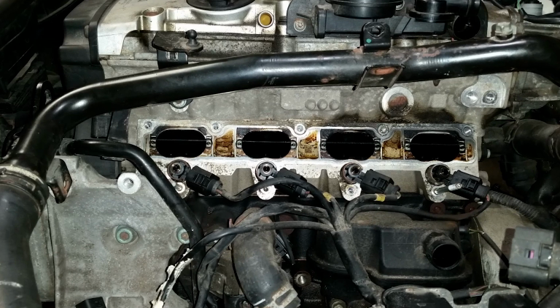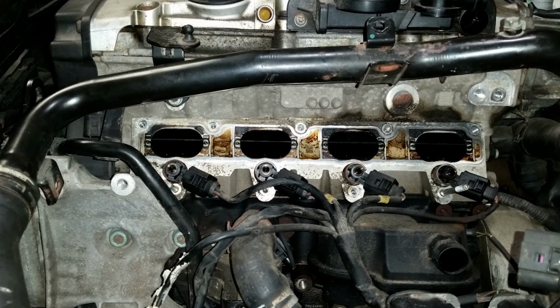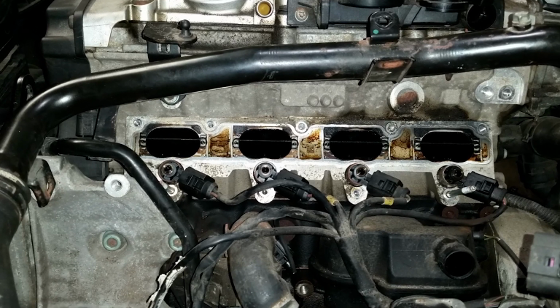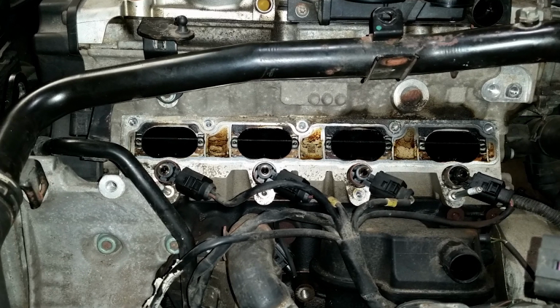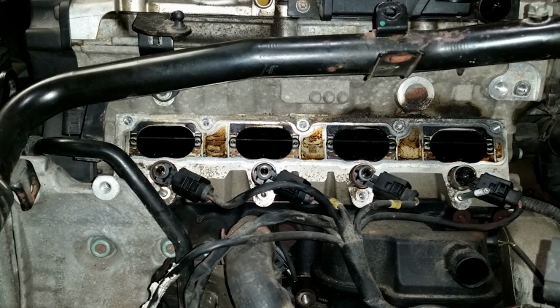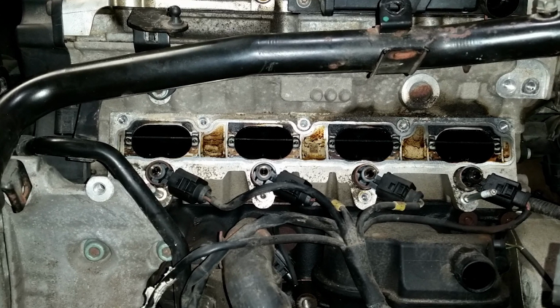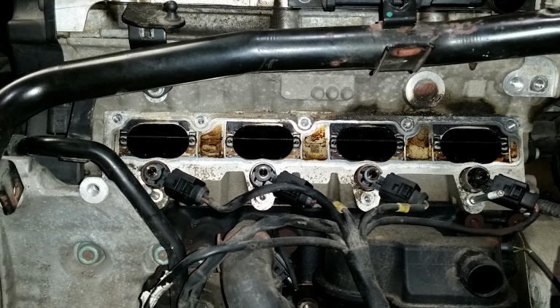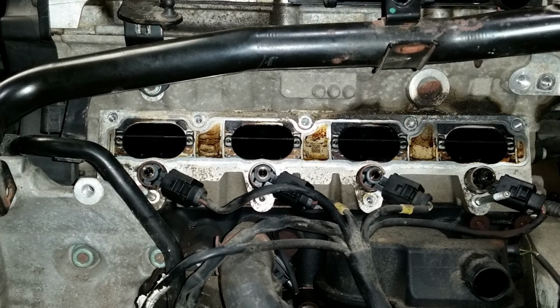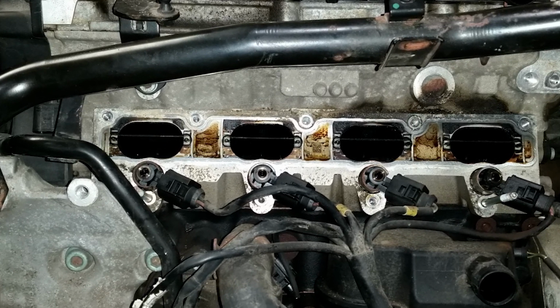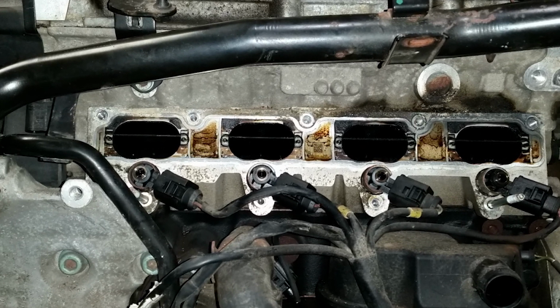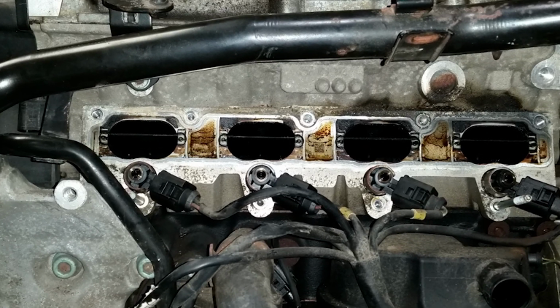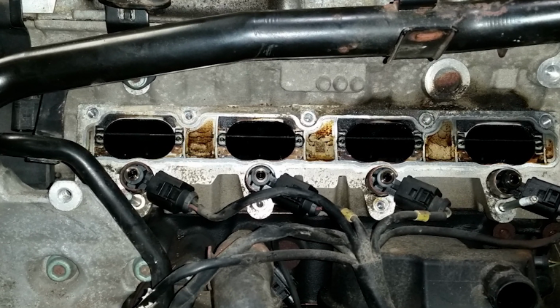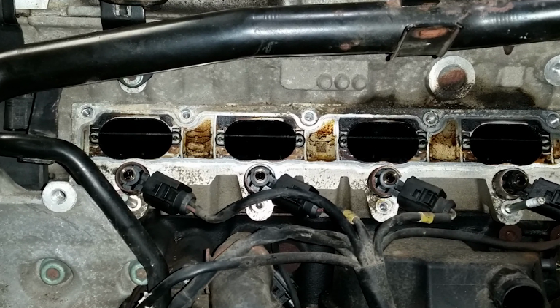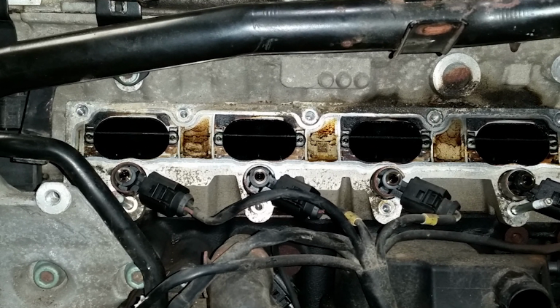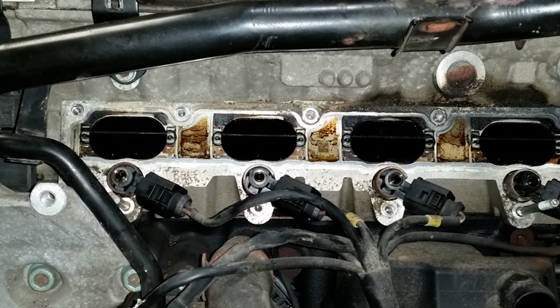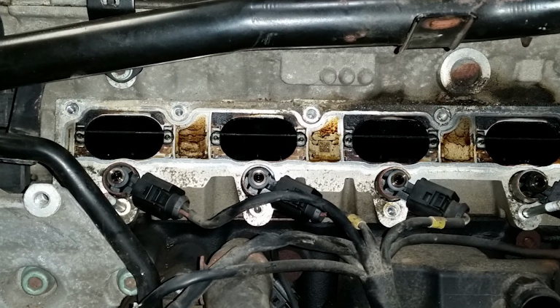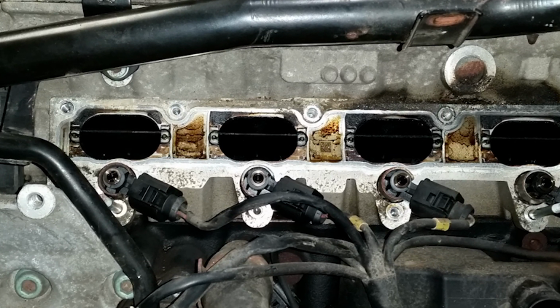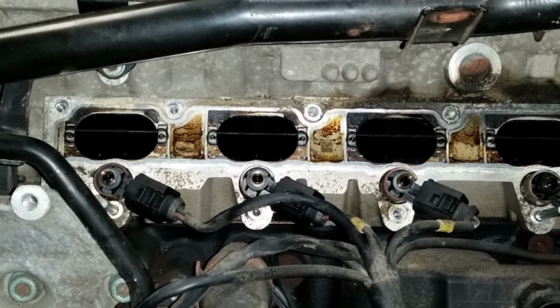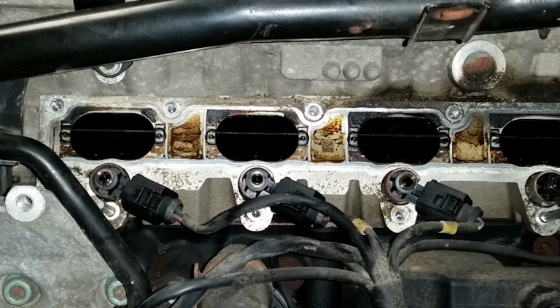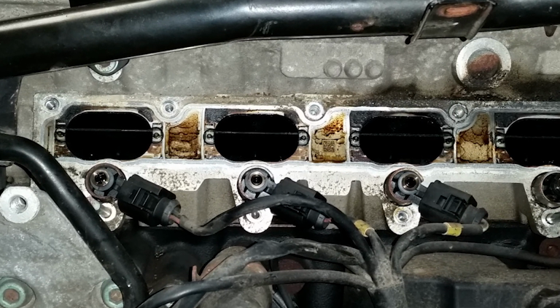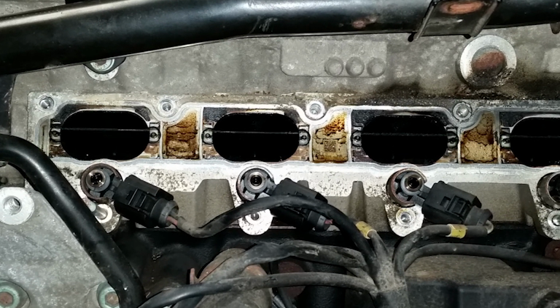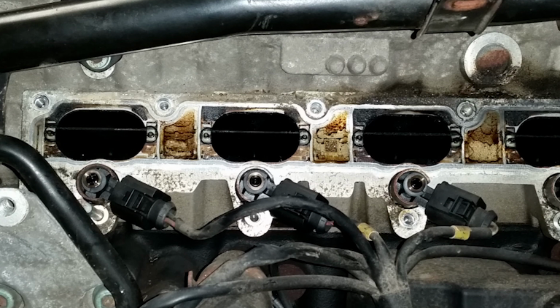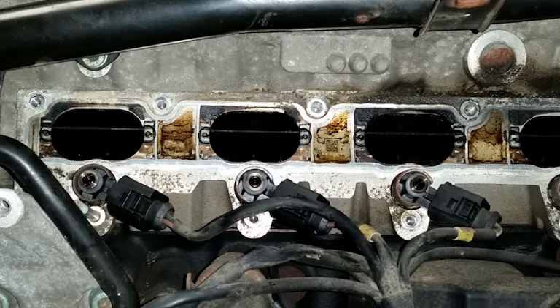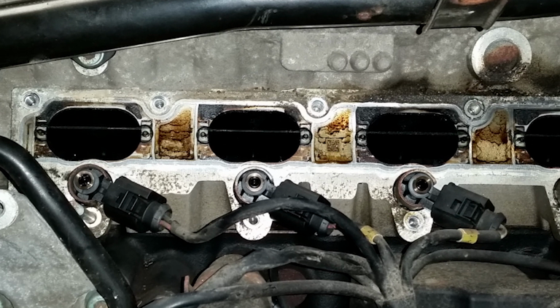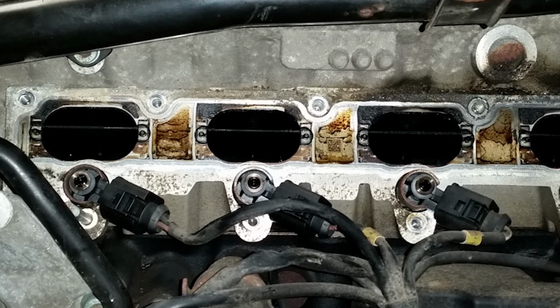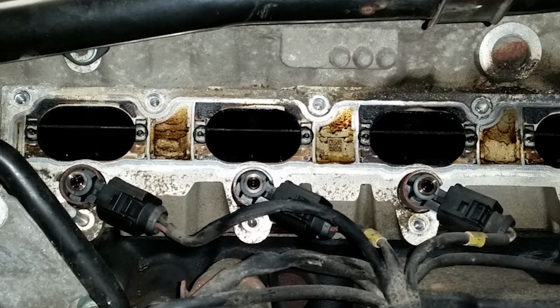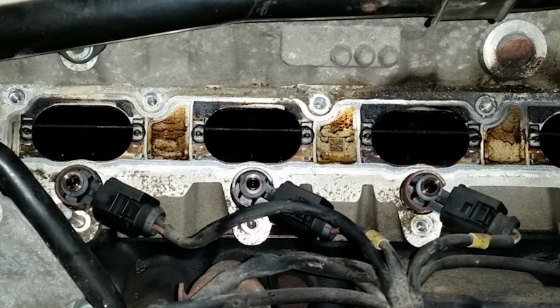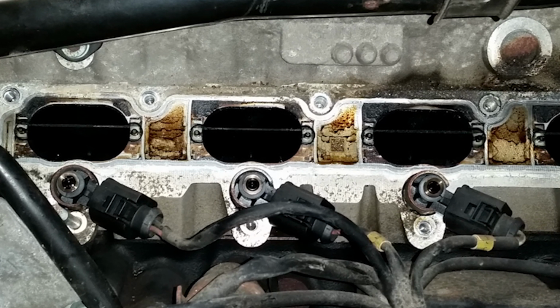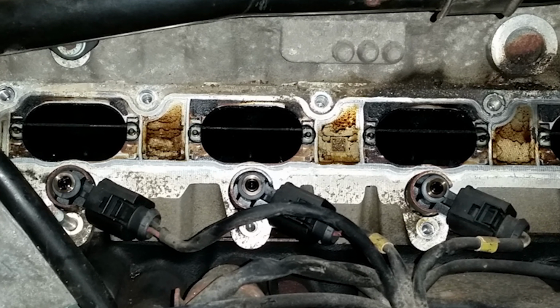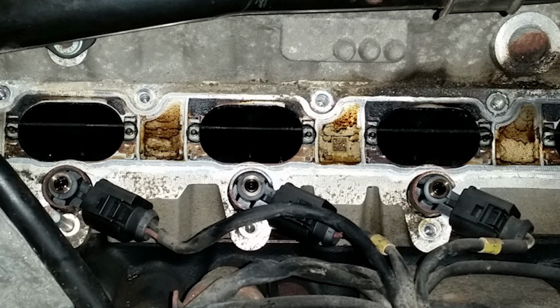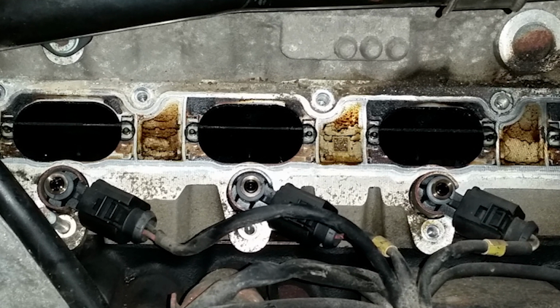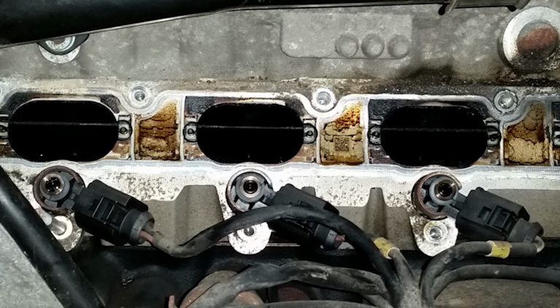Welcome to part 2 of the carbon cleaning video. Now that the manifold is off, we can start cleaning all that gunk off the intake valves.